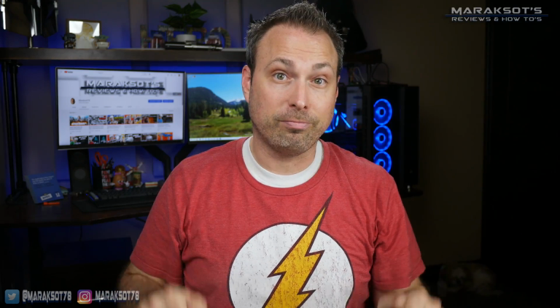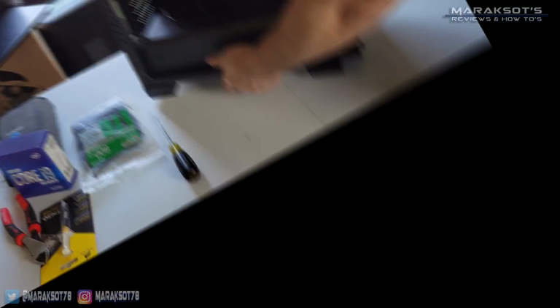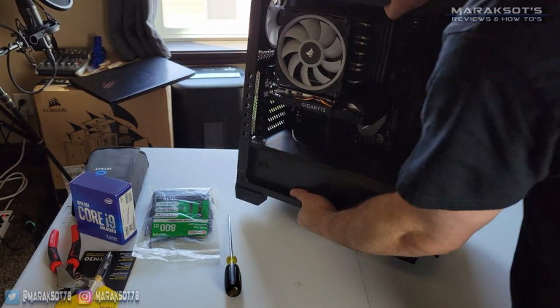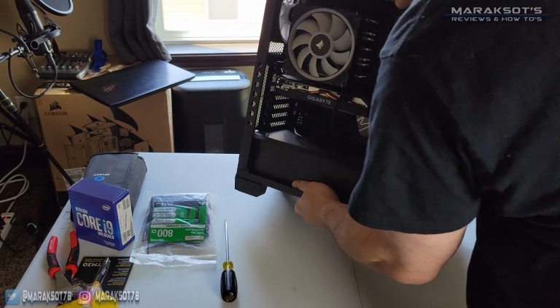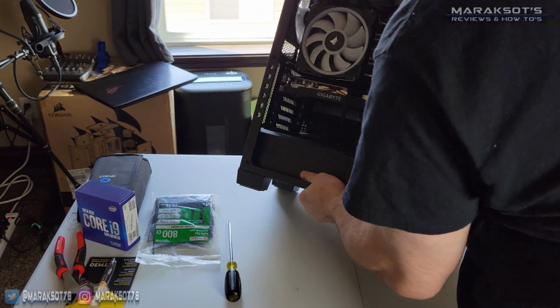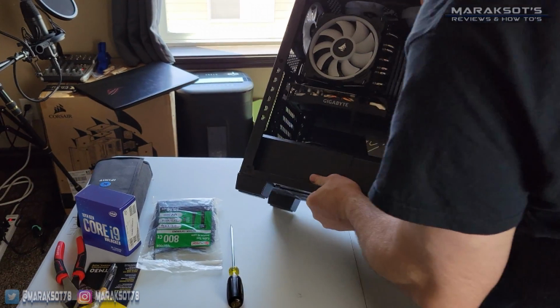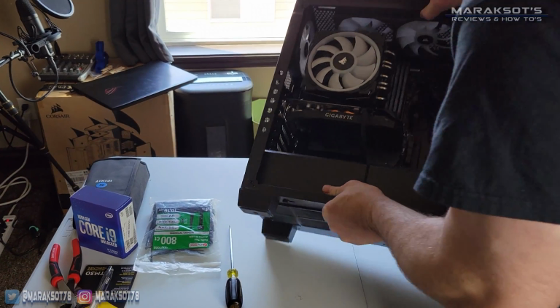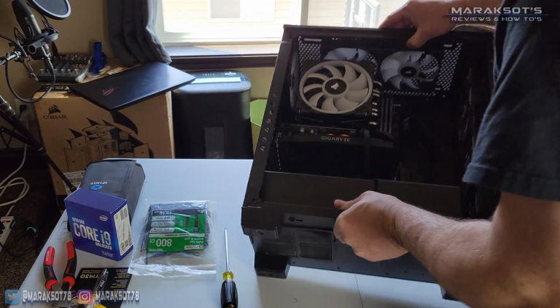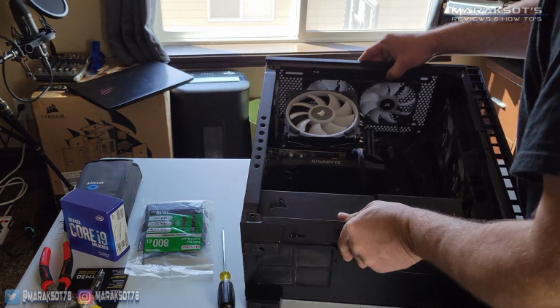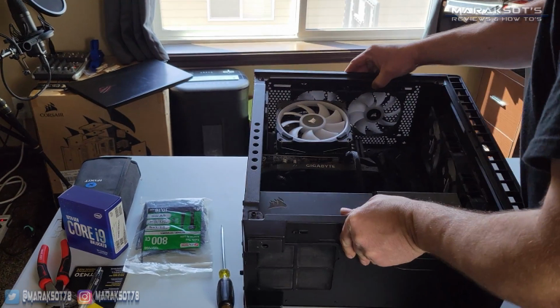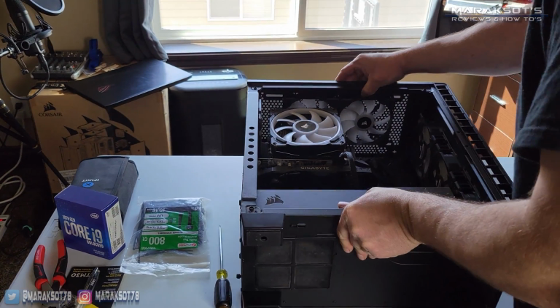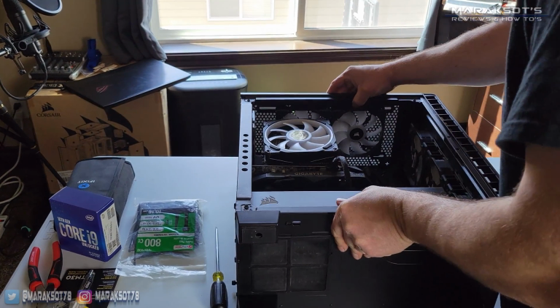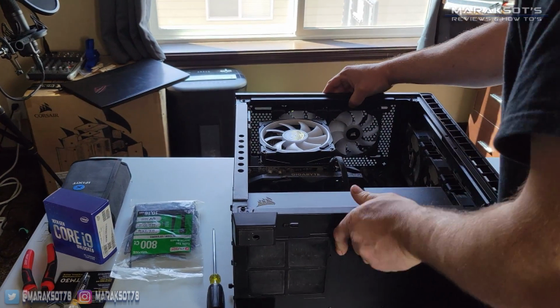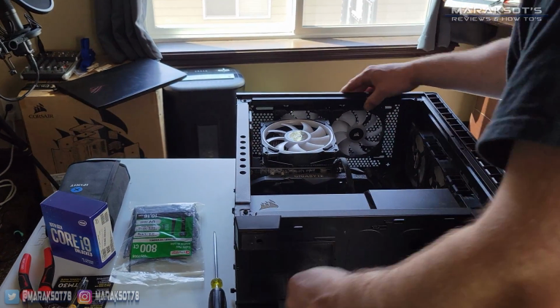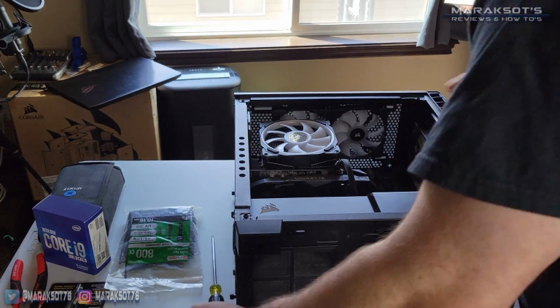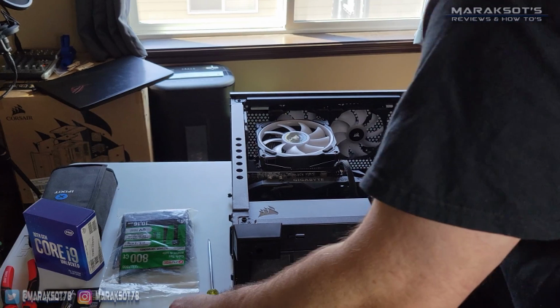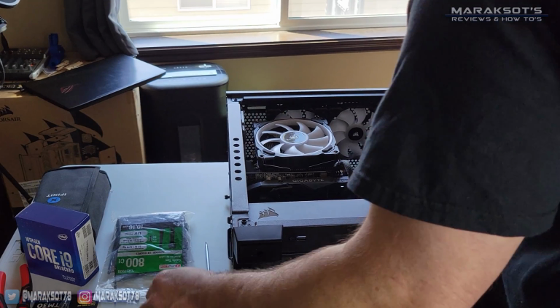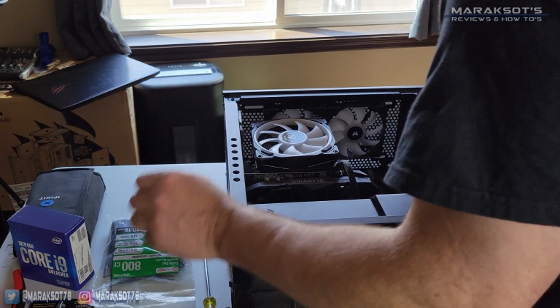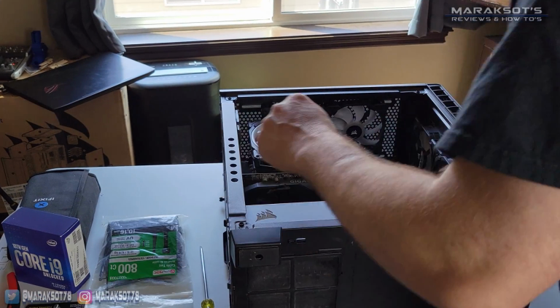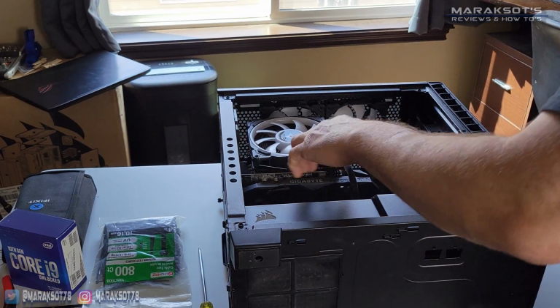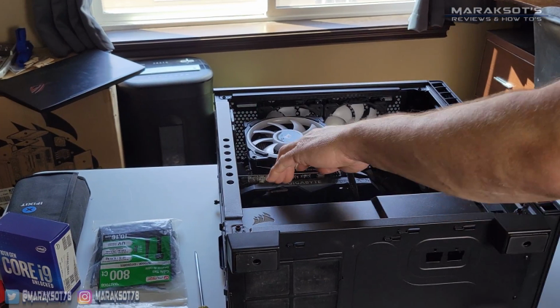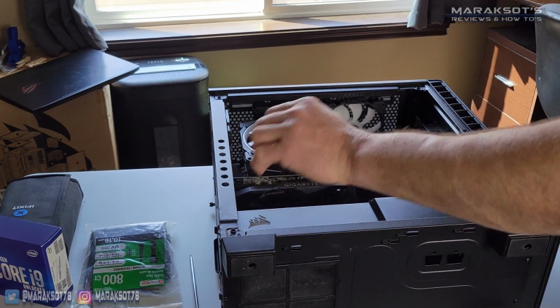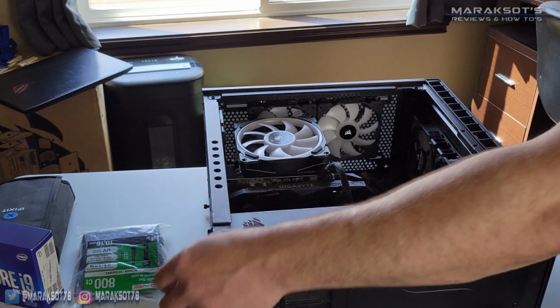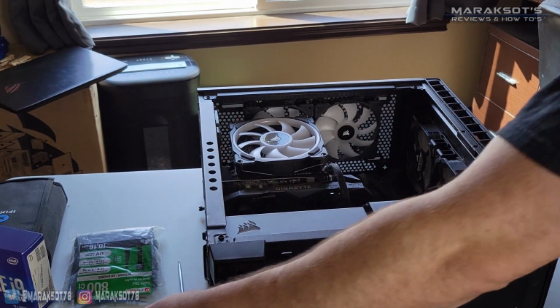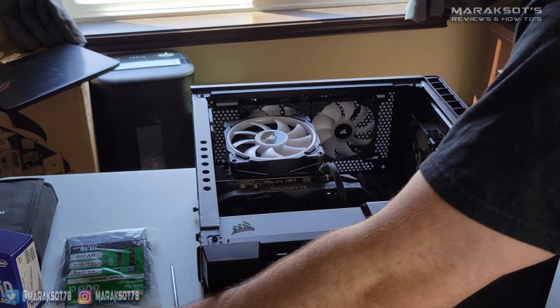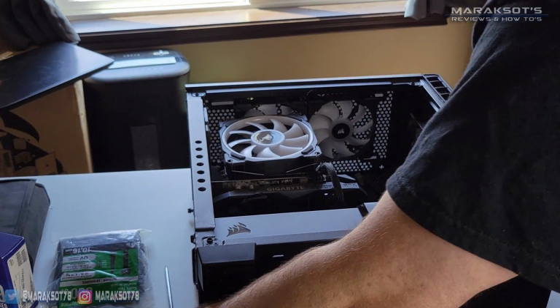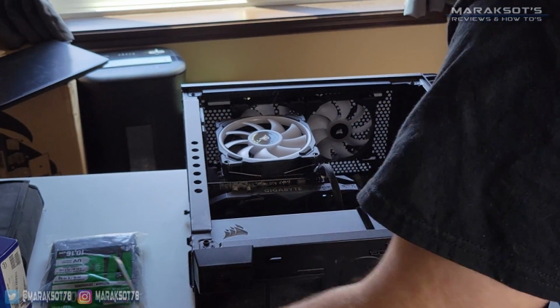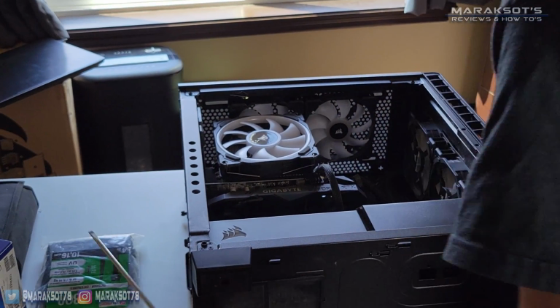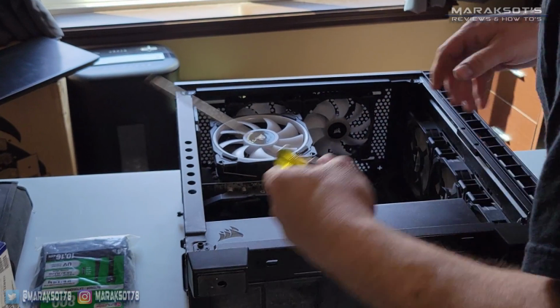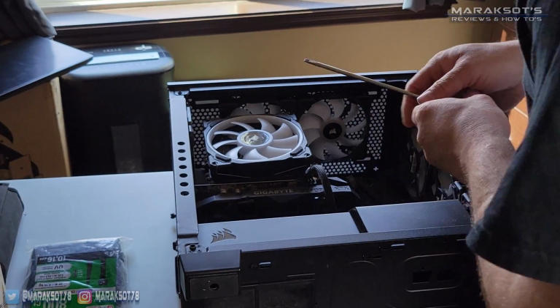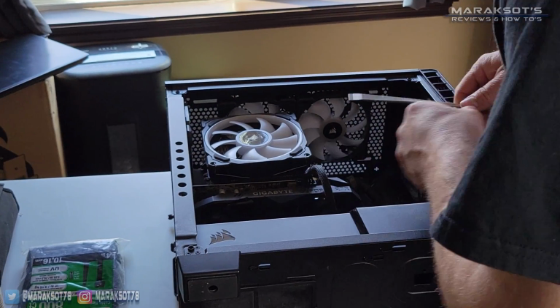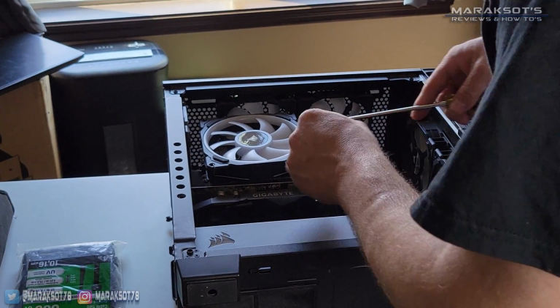Once you've removed your side panel, you'll want to lay your PC down on a table or something, and we can now remove our CPU cooler.